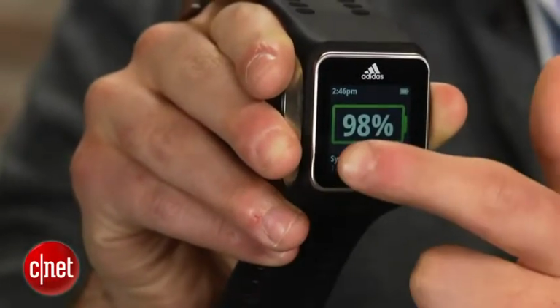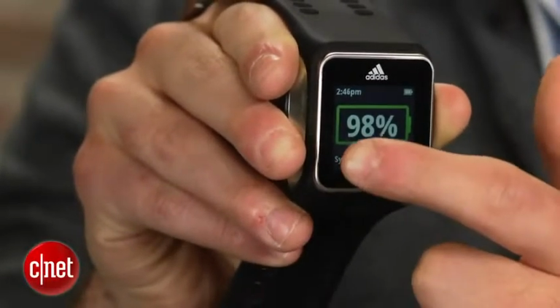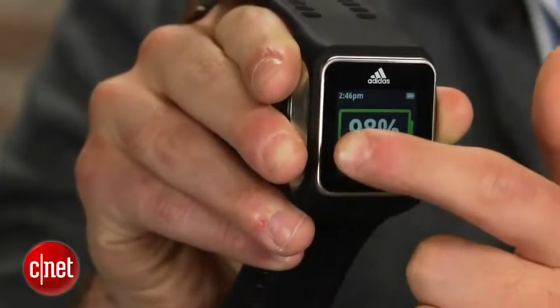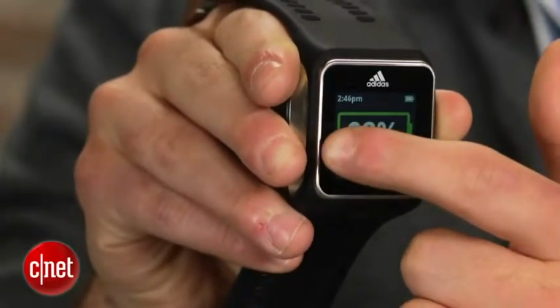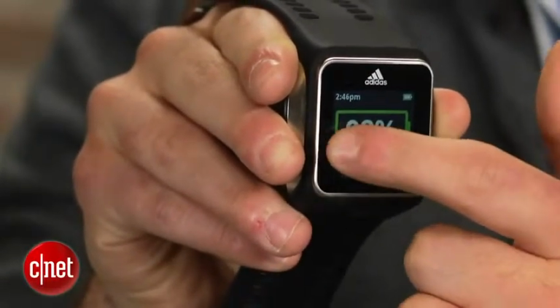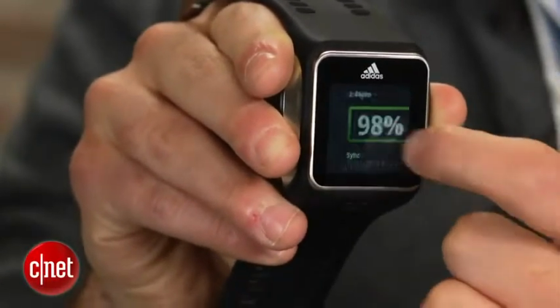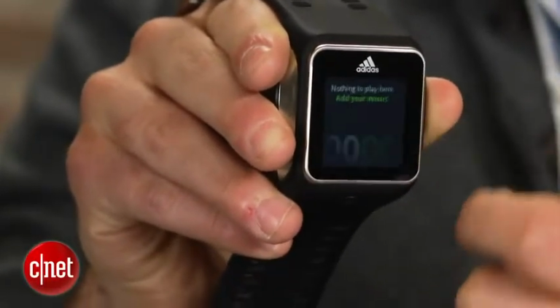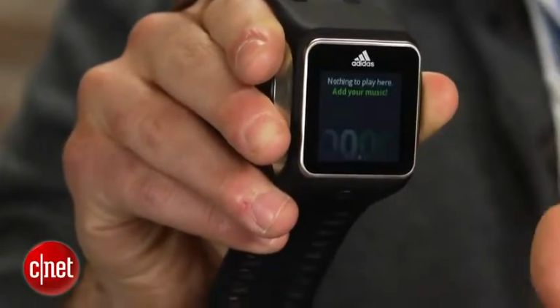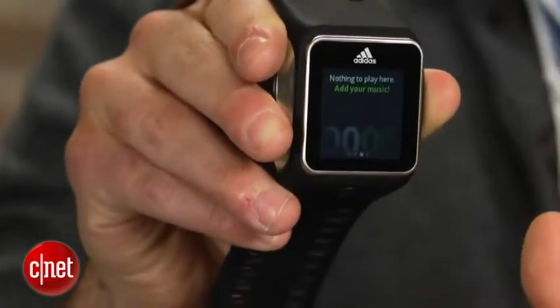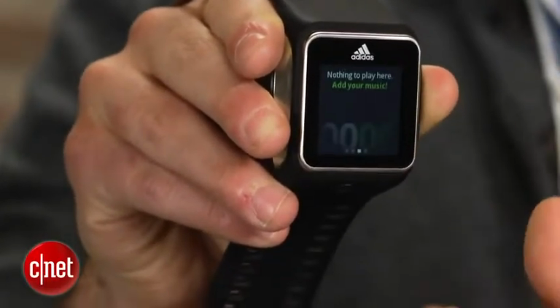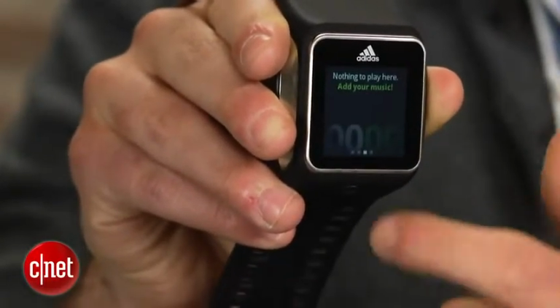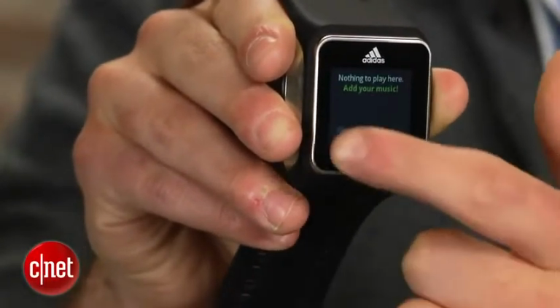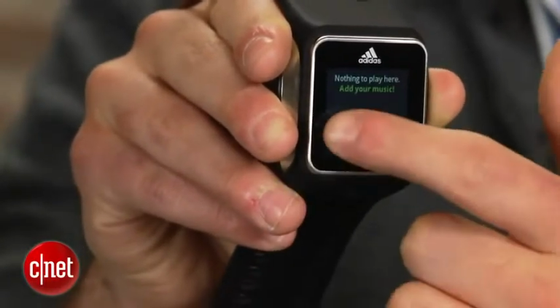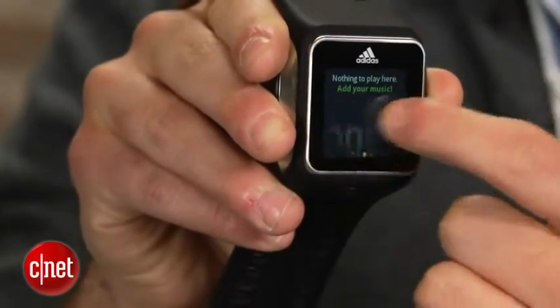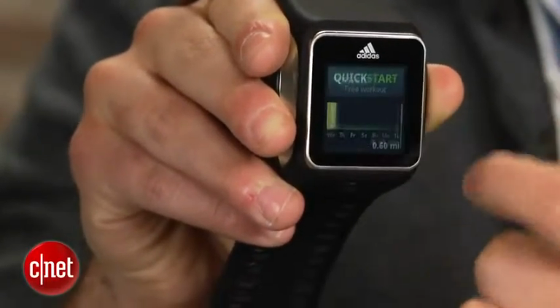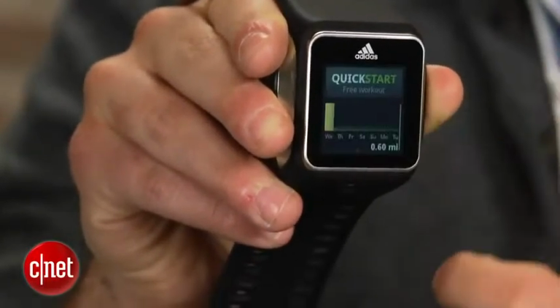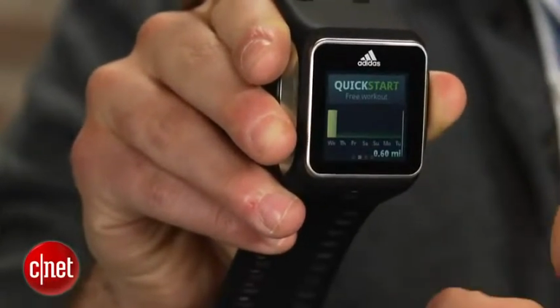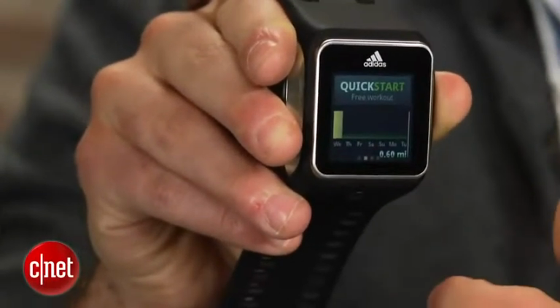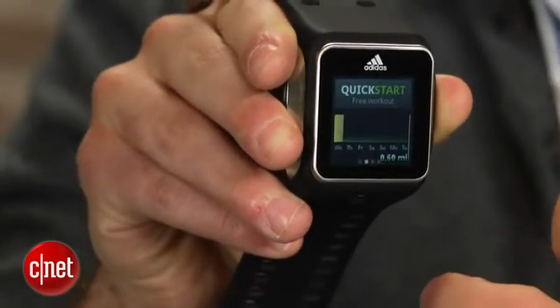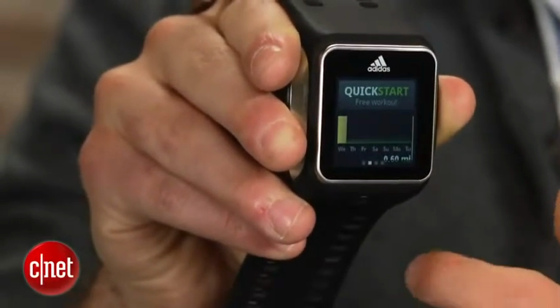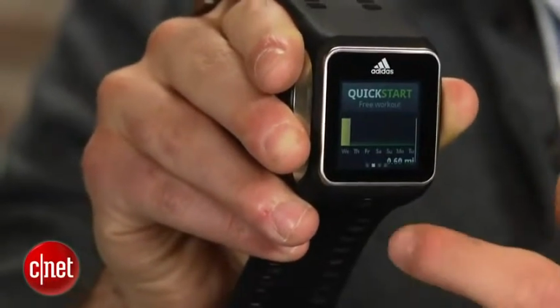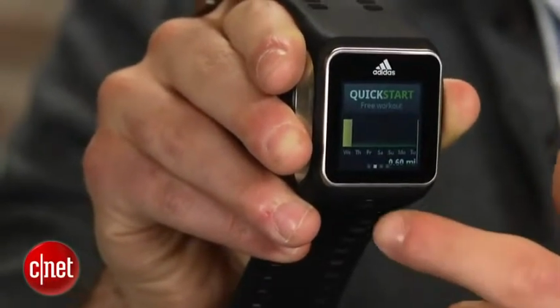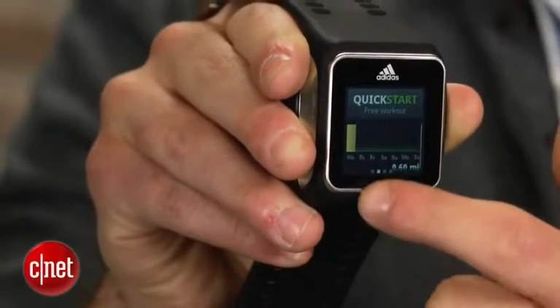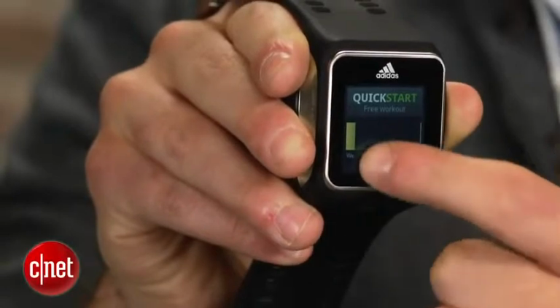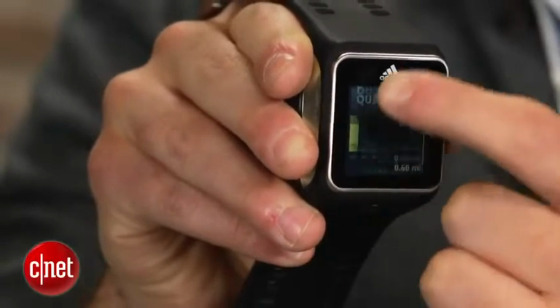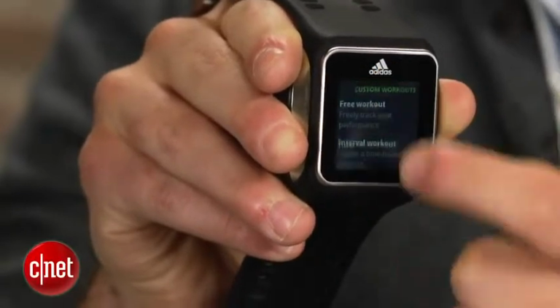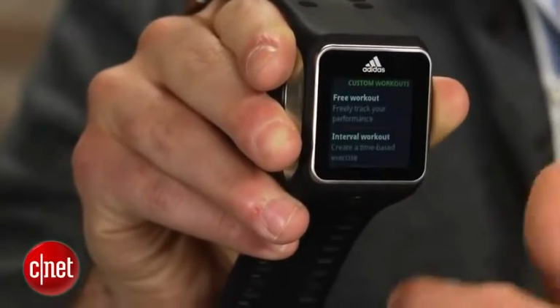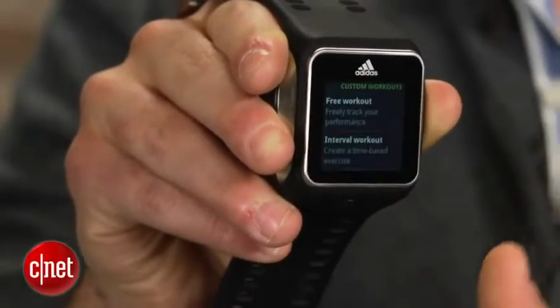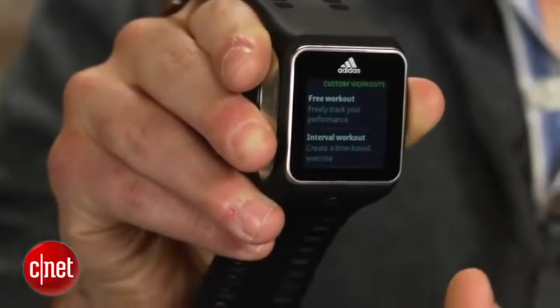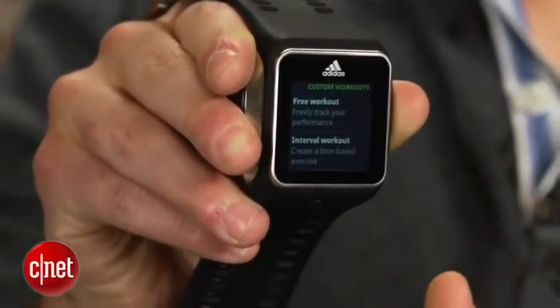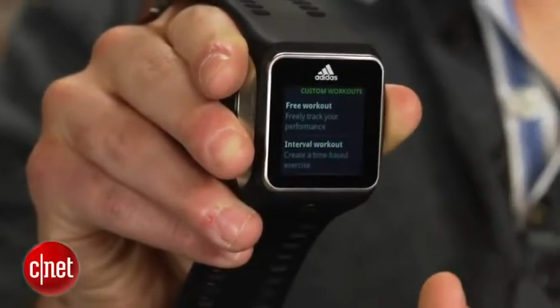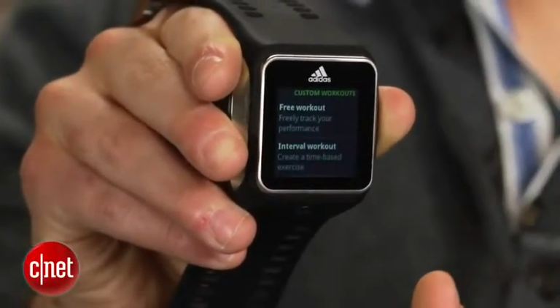But it's not a smartwatch. It doesn't run apps, it doesn't play games, and it doesn't show notifications.